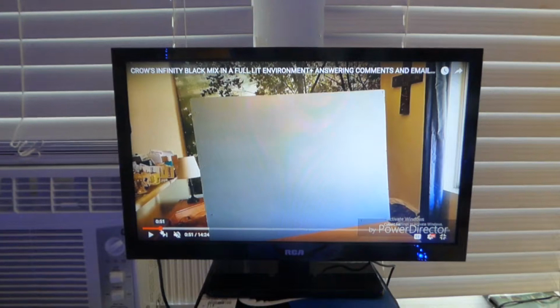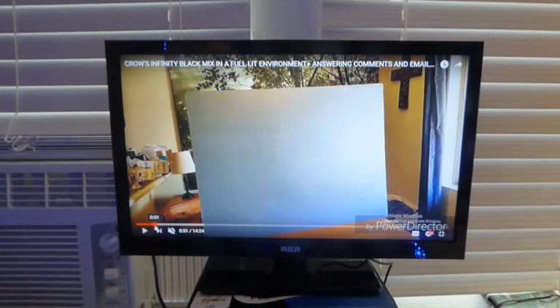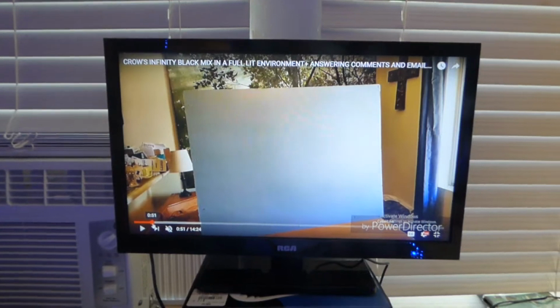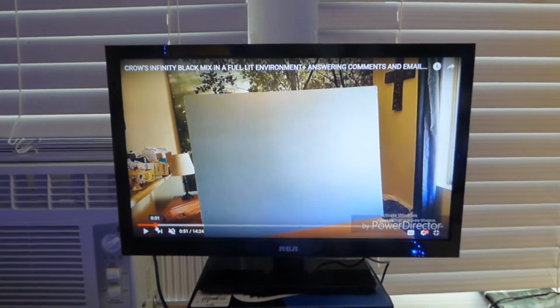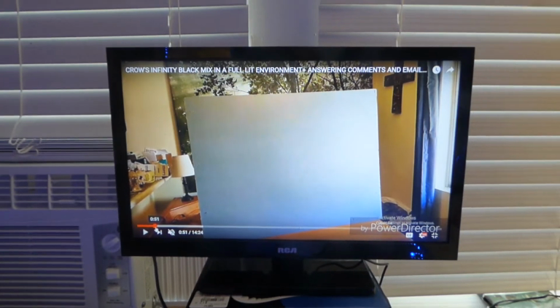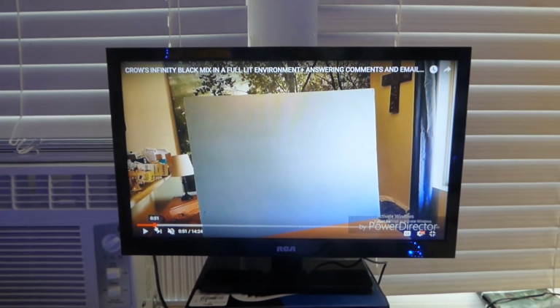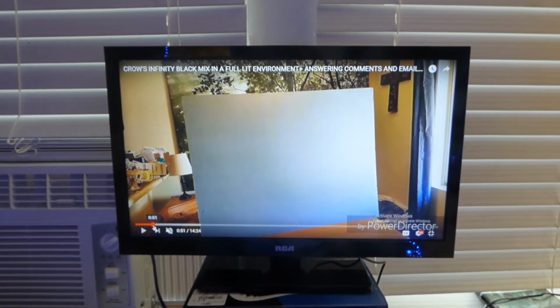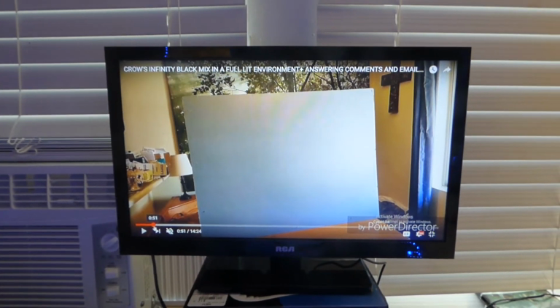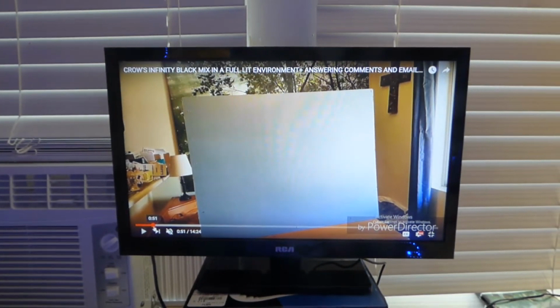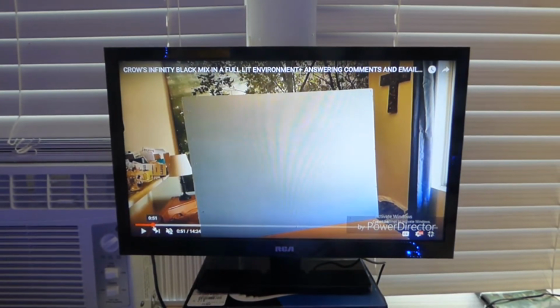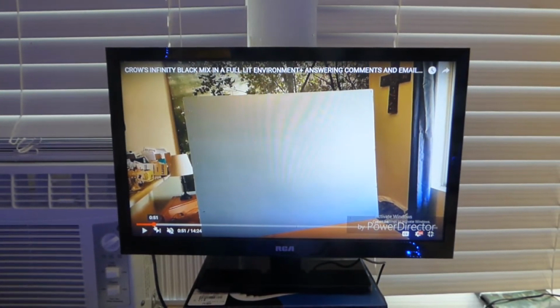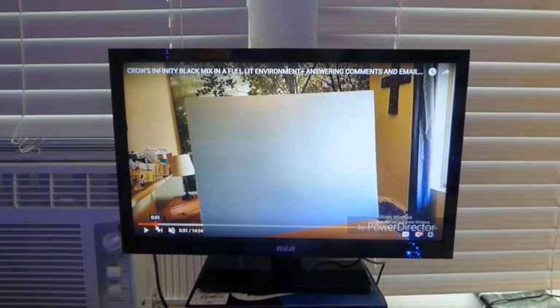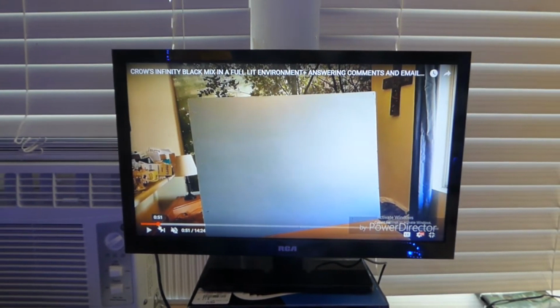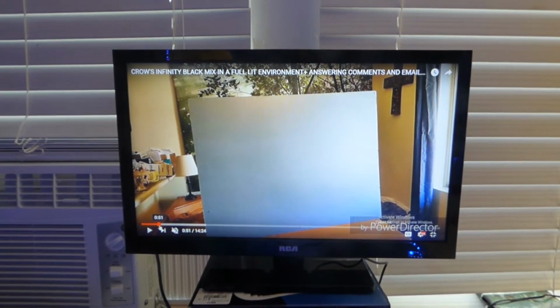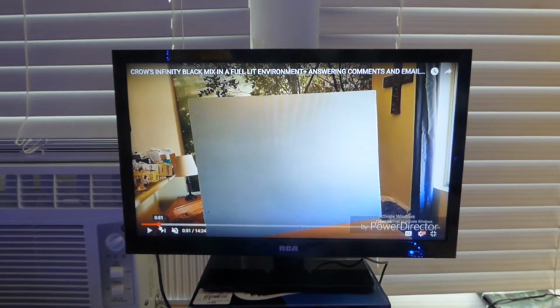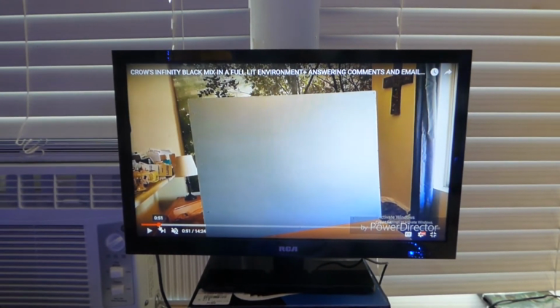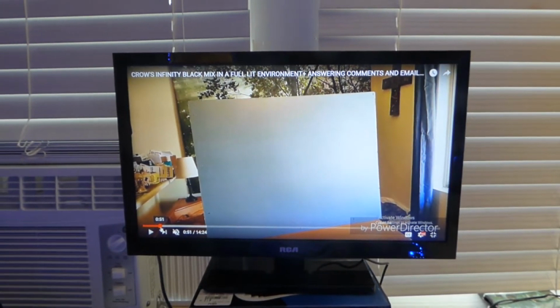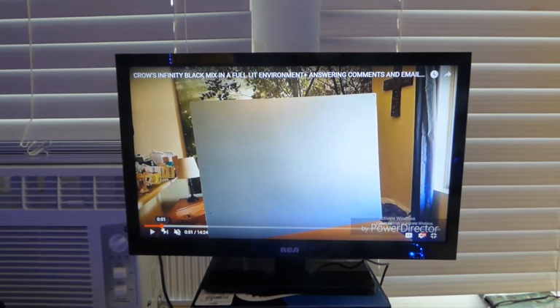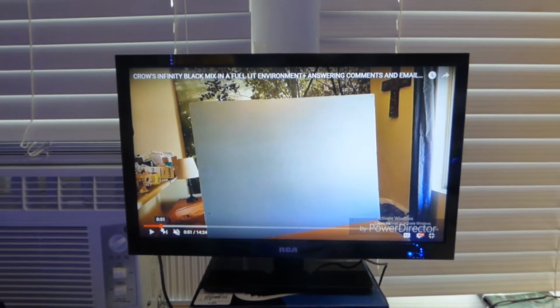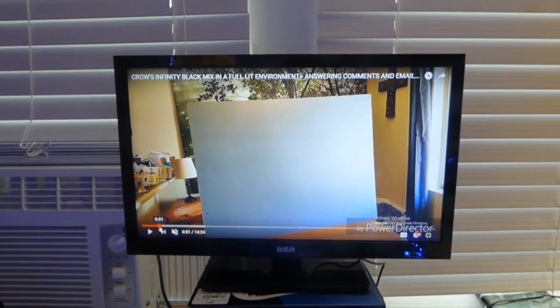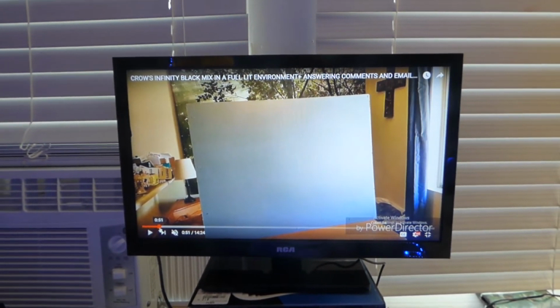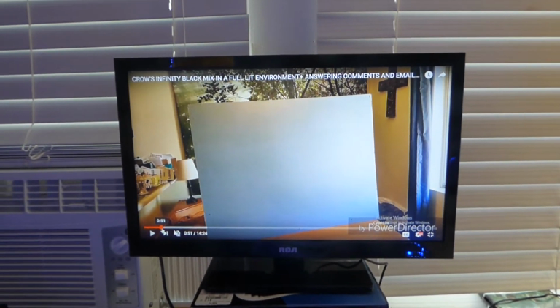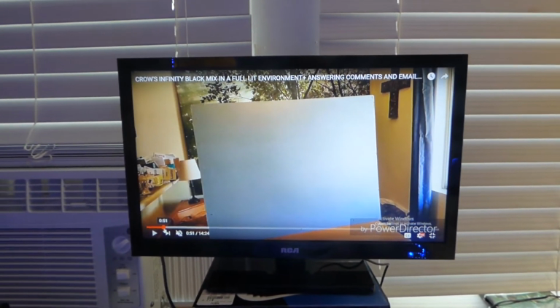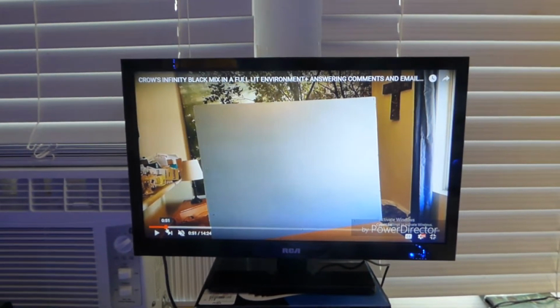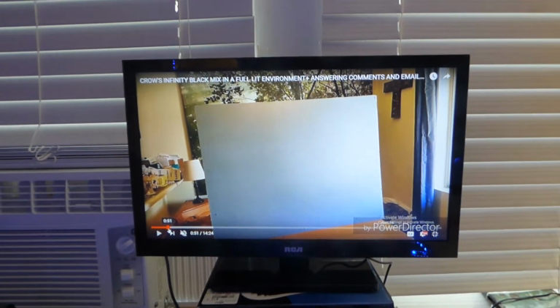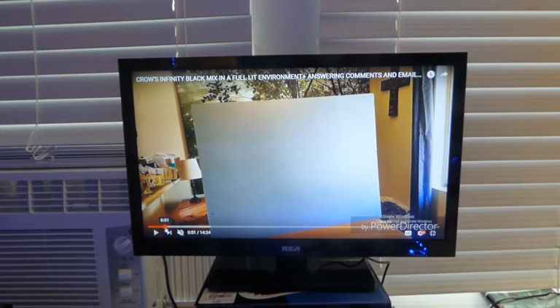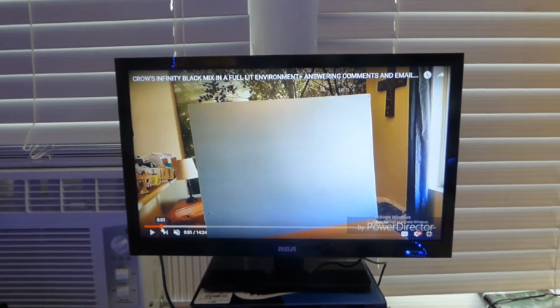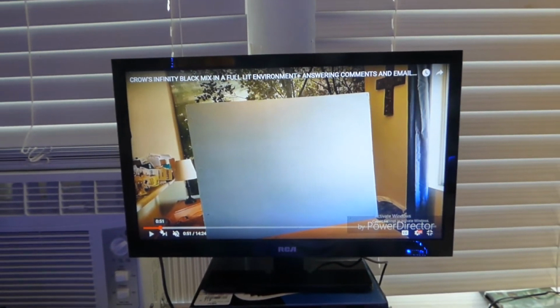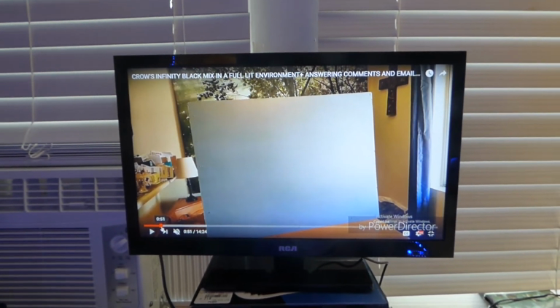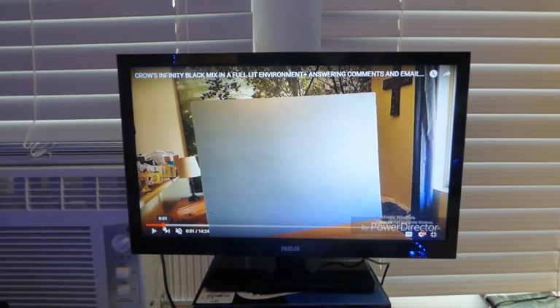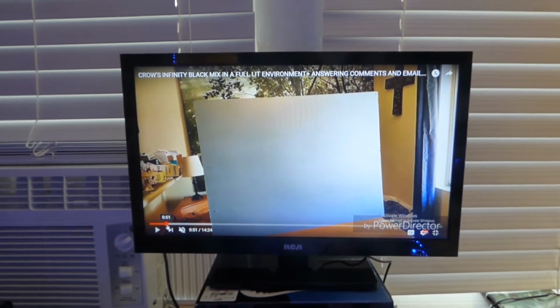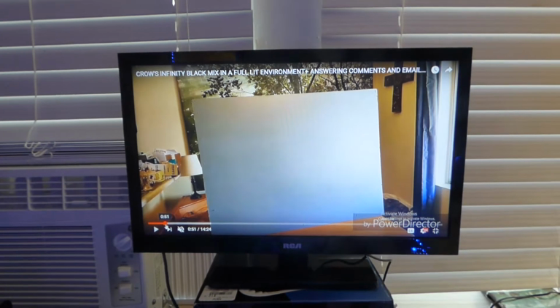Hey, how are we doing out there? First of all, my name is Kenneth Byrd. I'm the creator of Crystal Age Technology Screens using nanotechnology gain.